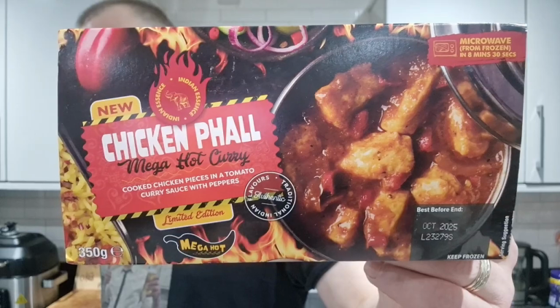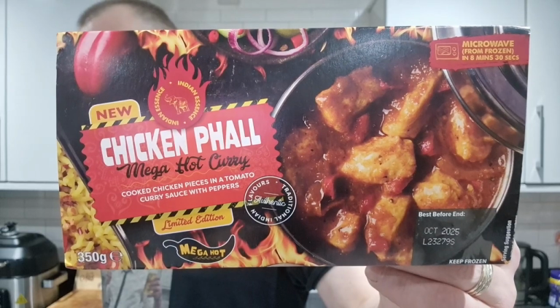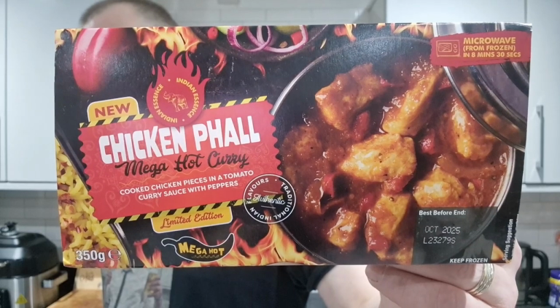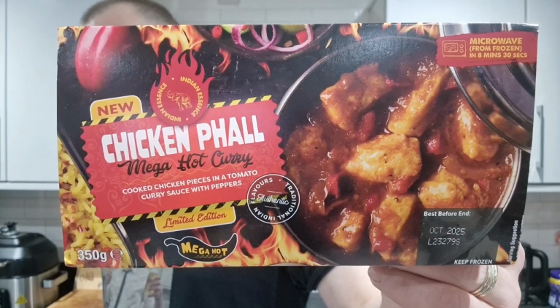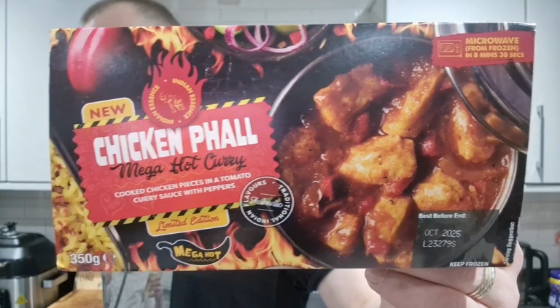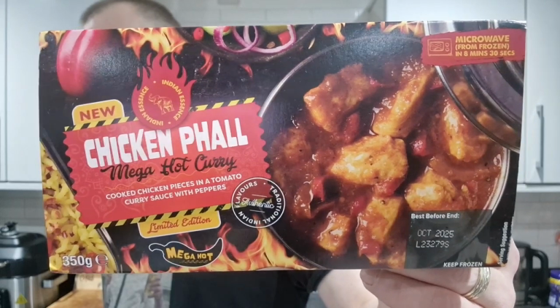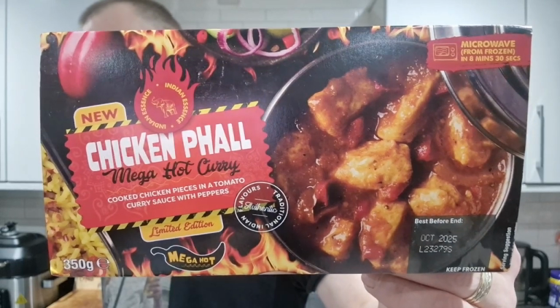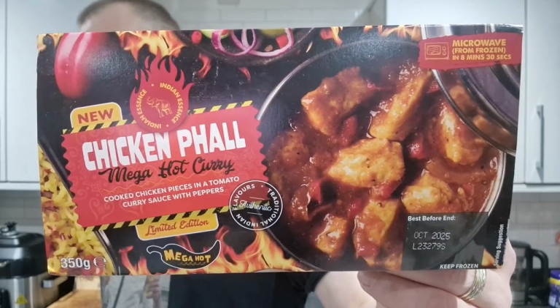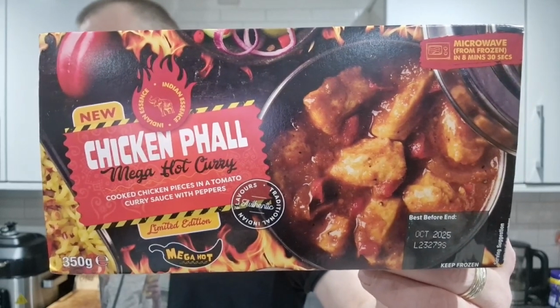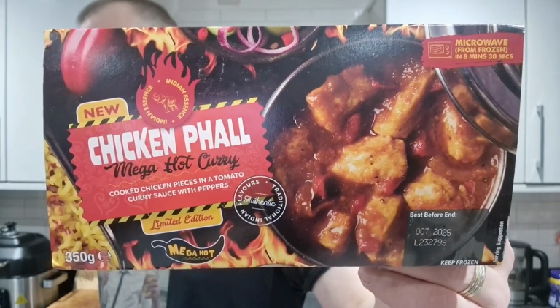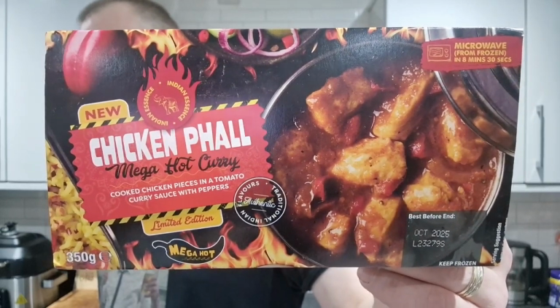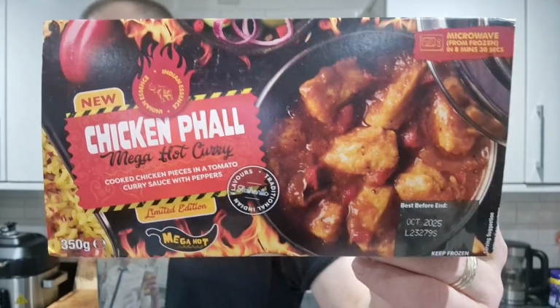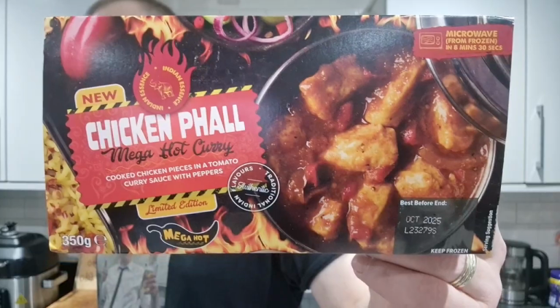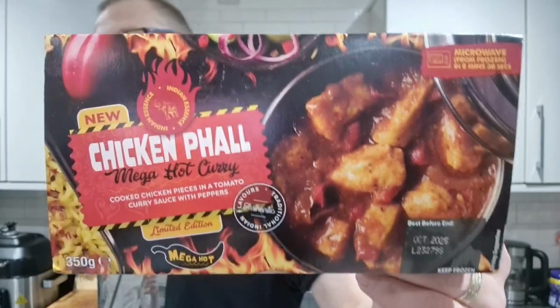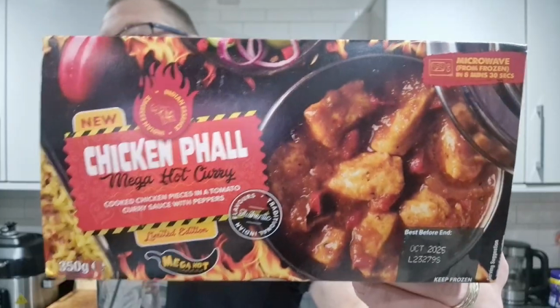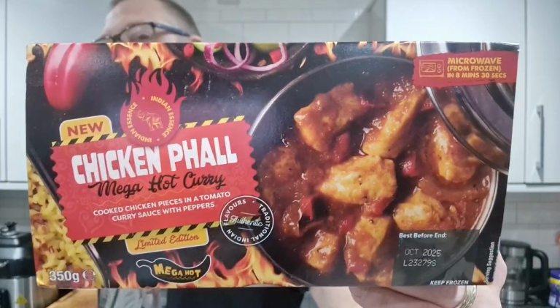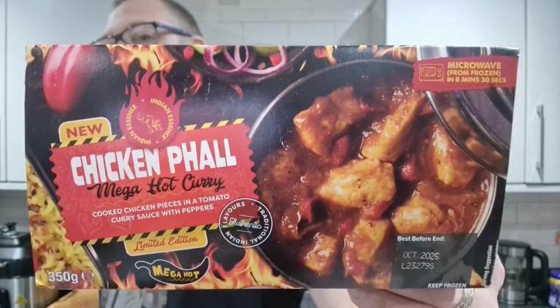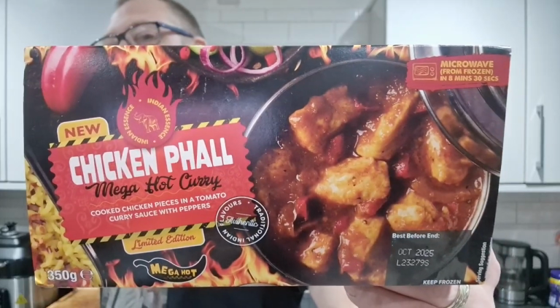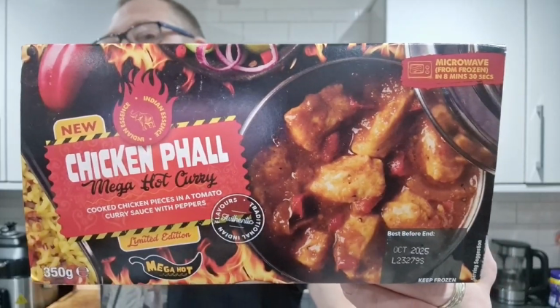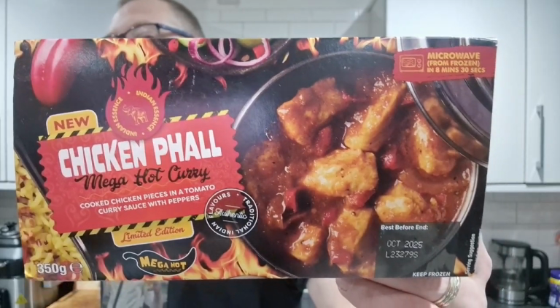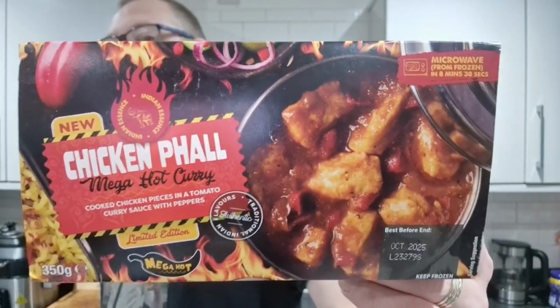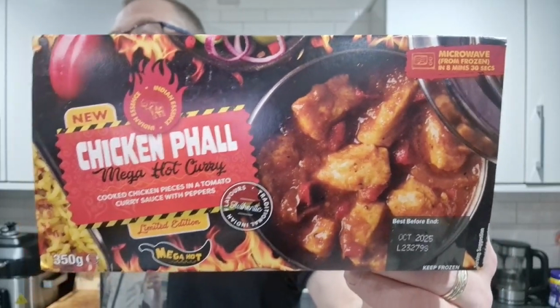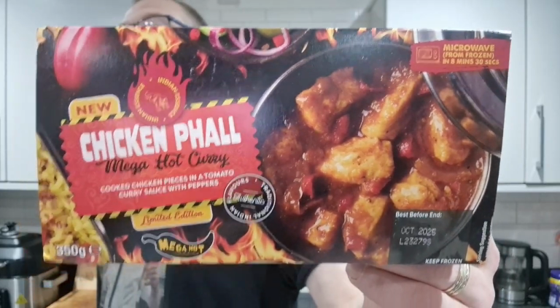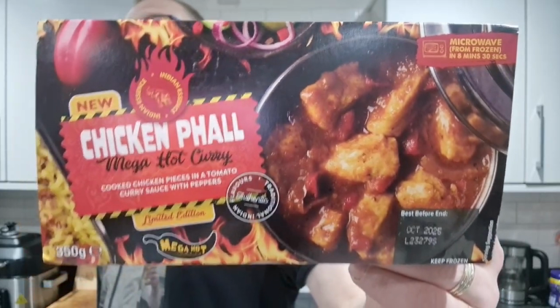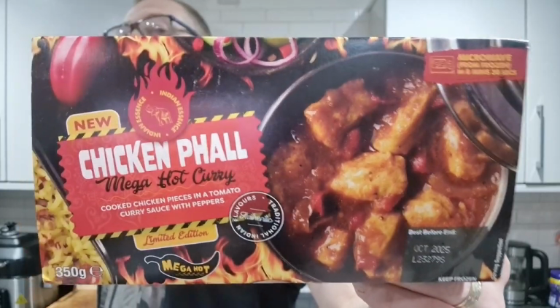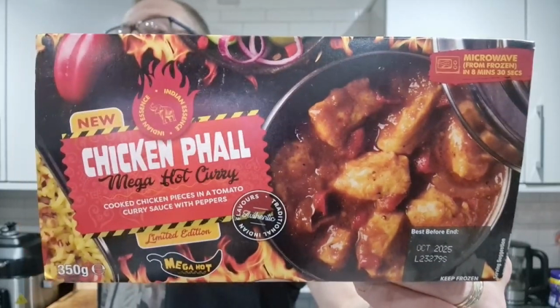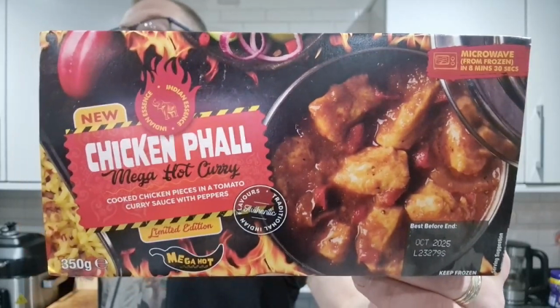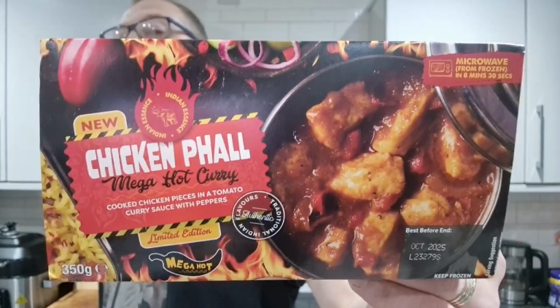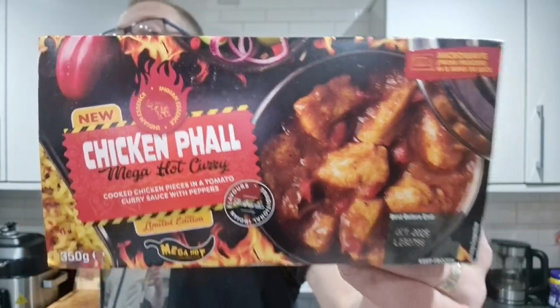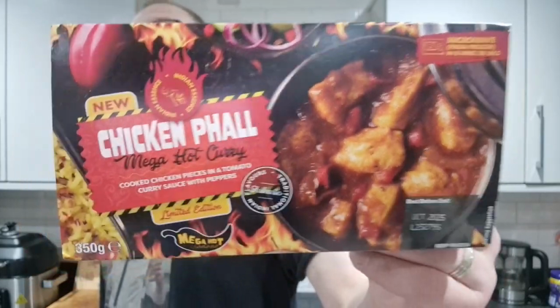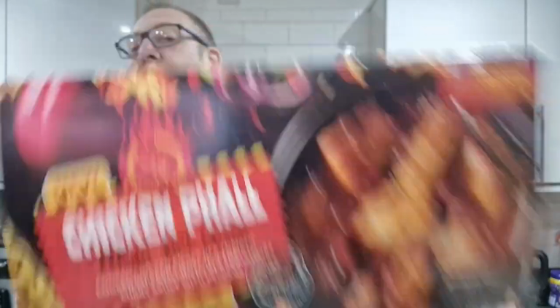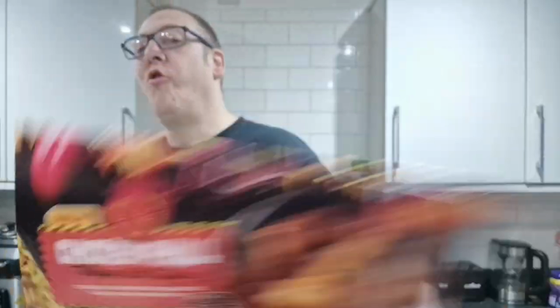There it is brothers and sisters — the new Chicken Fowl Mega Hot Curry.